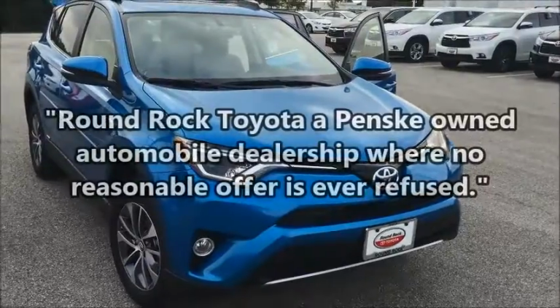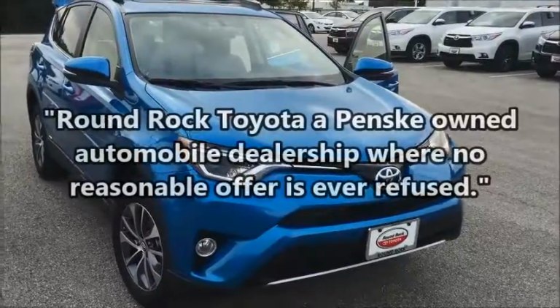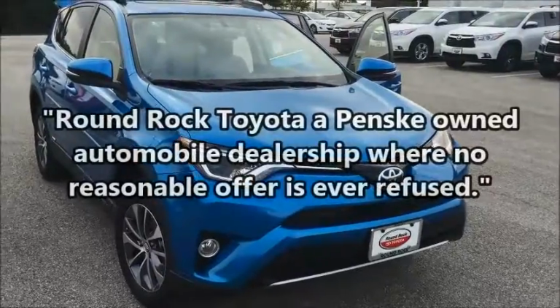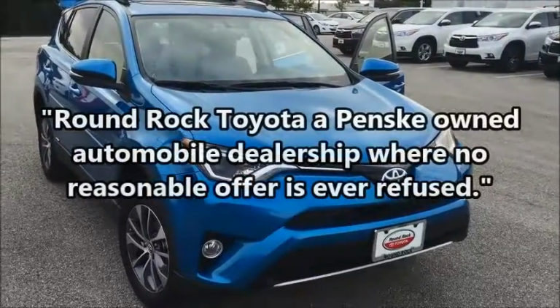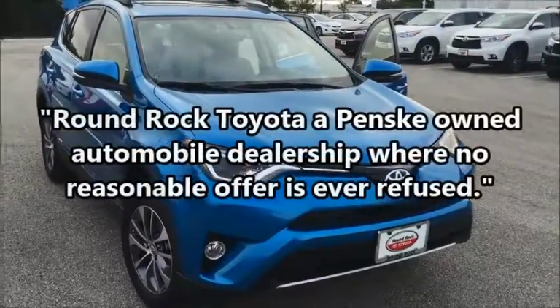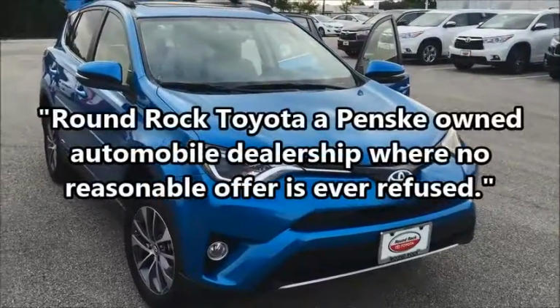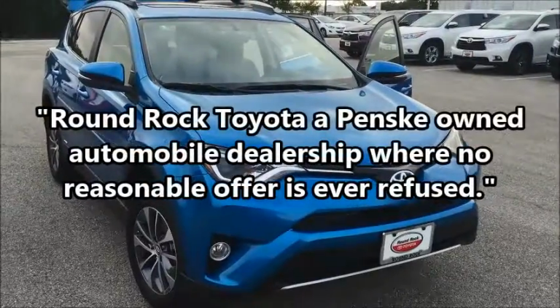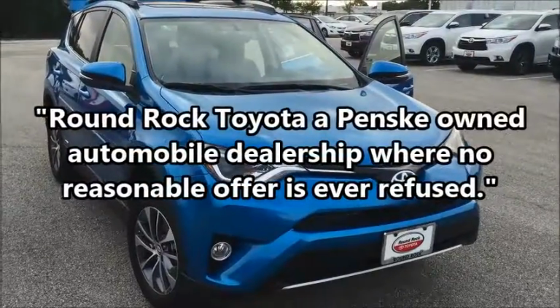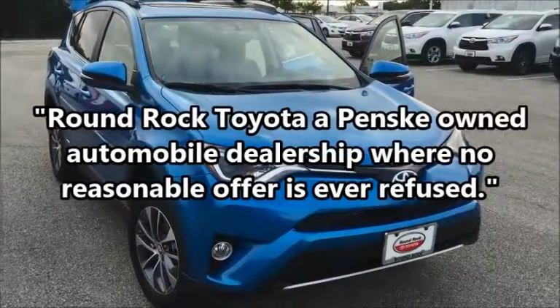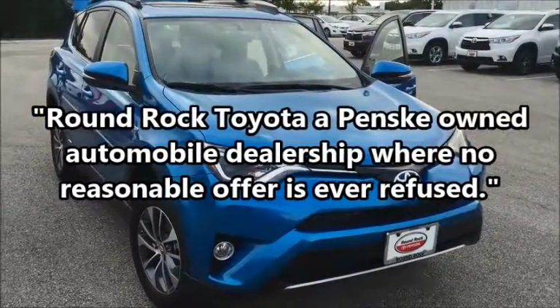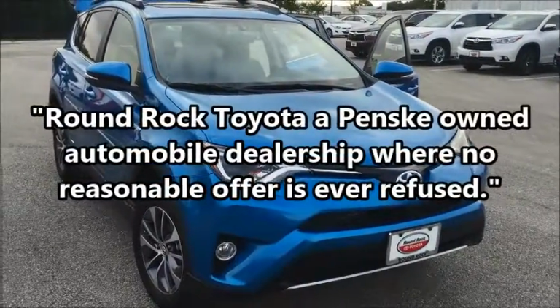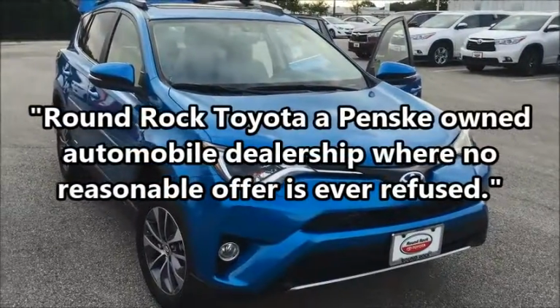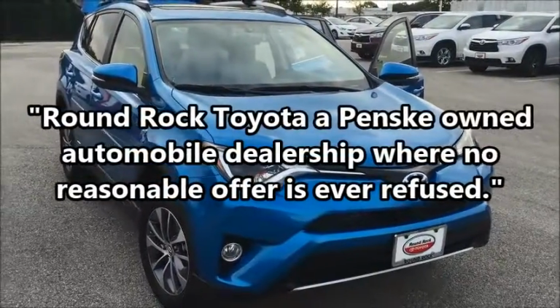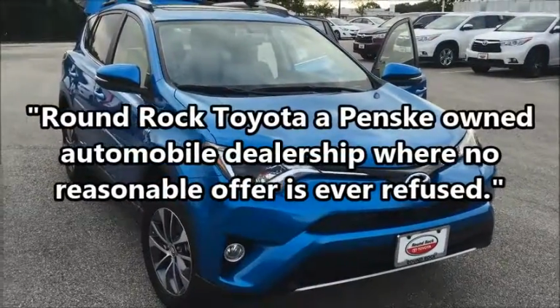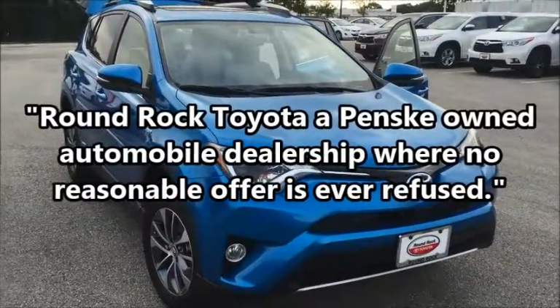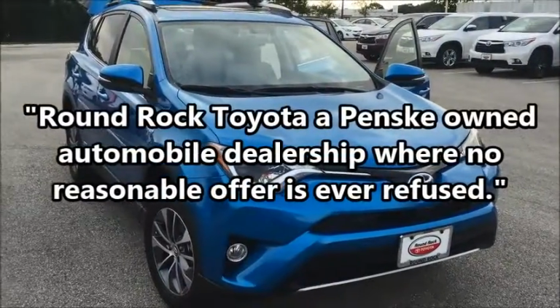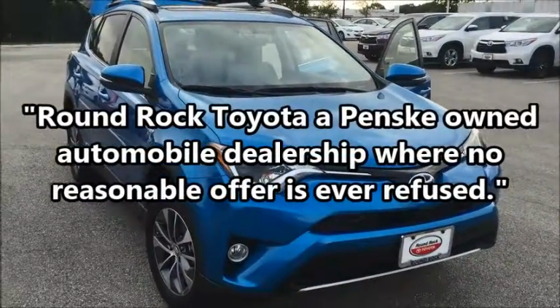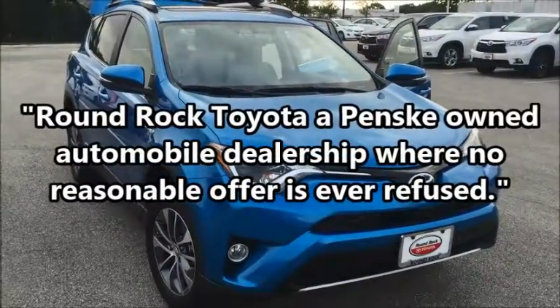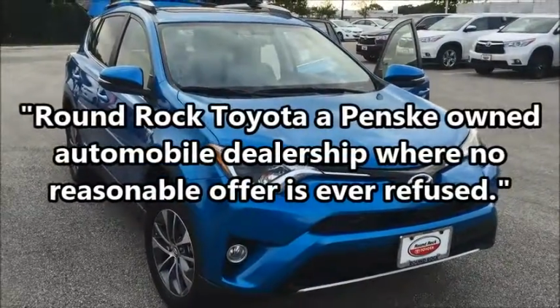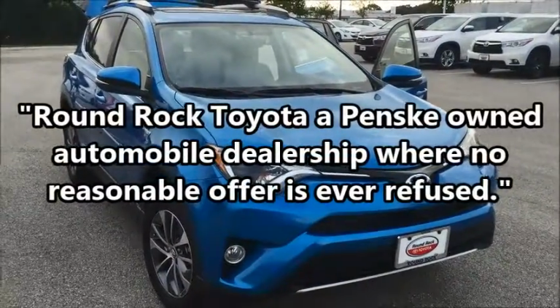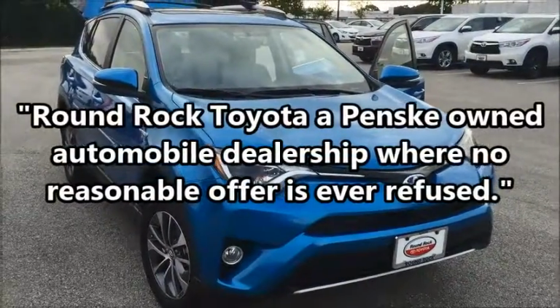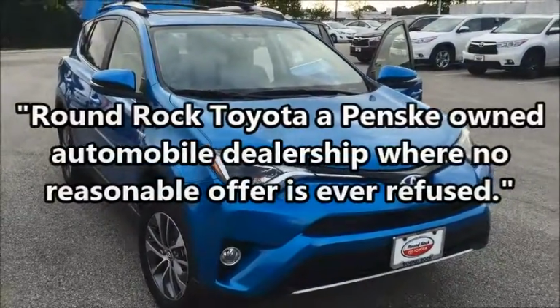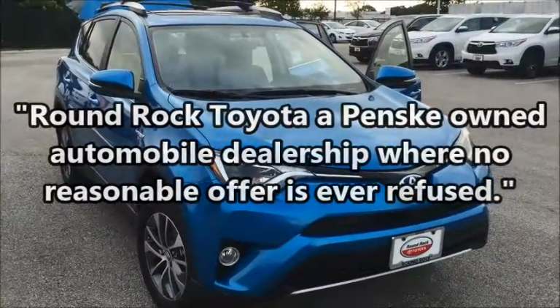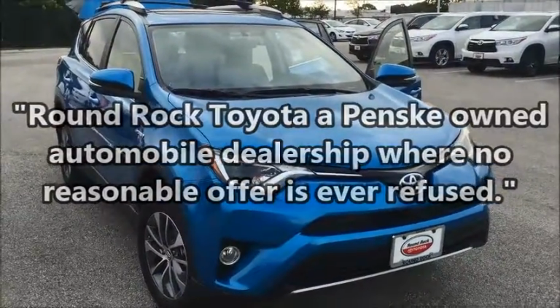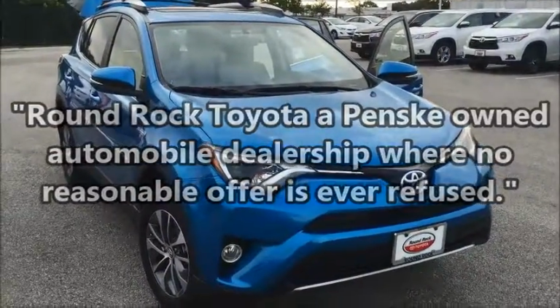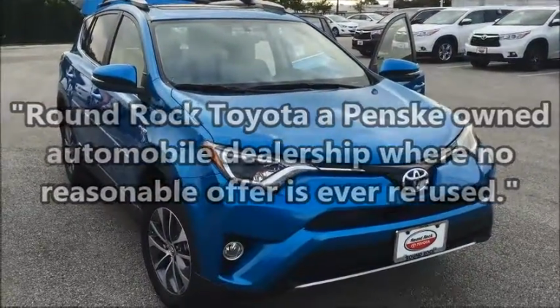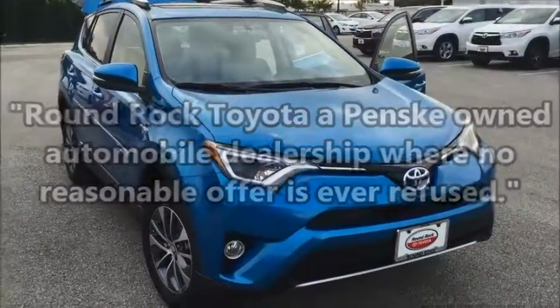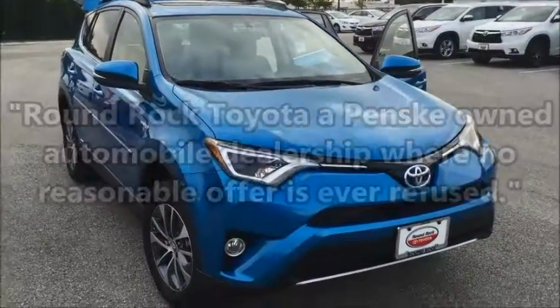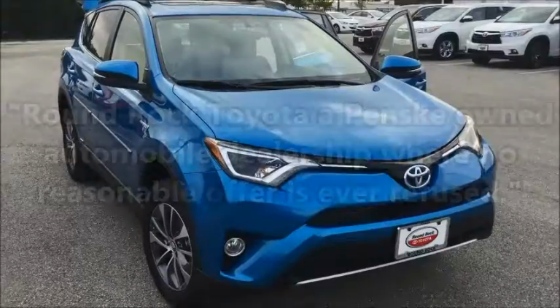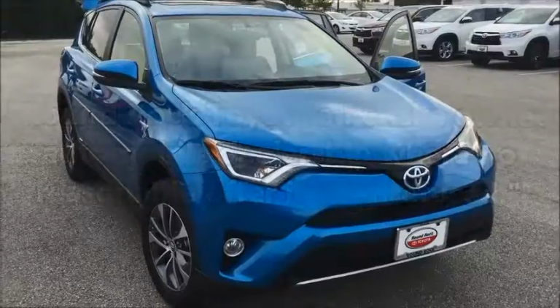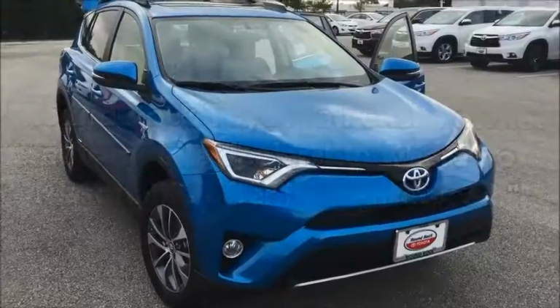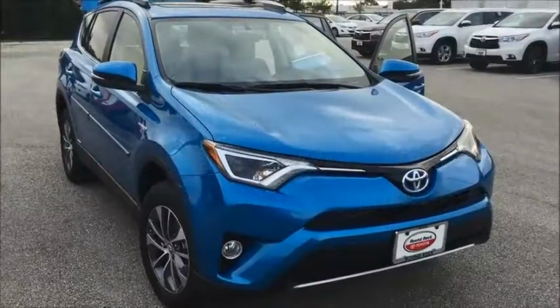Hey Mr. Joe, this is Brad Farr at Round Rock Toyota. I just want to do a quick walk around of this RAV4 hybrid that you were interested in.